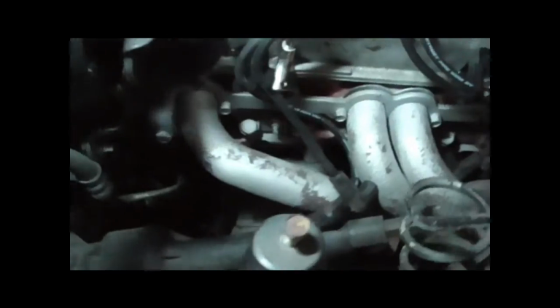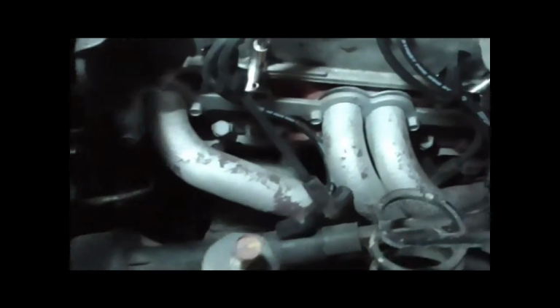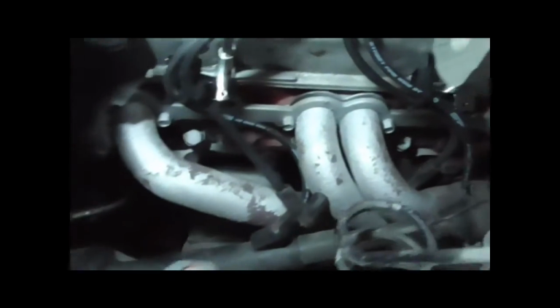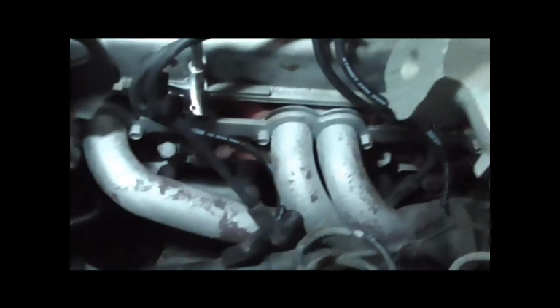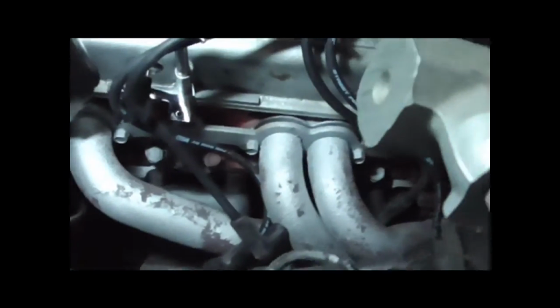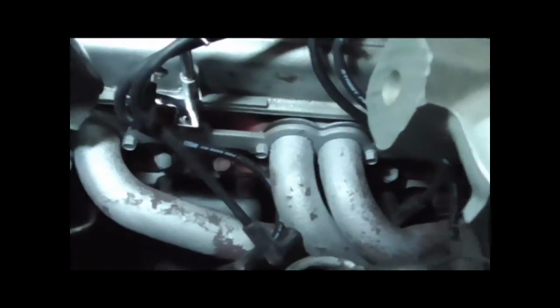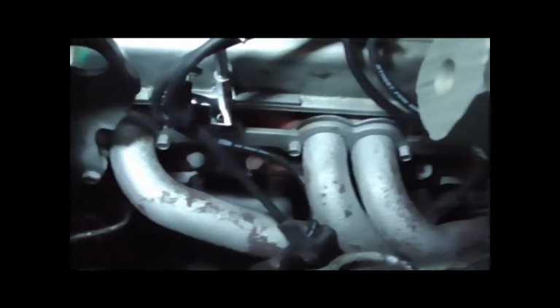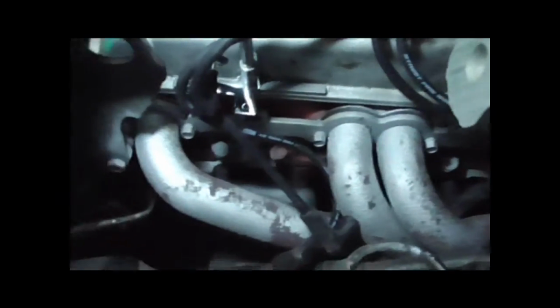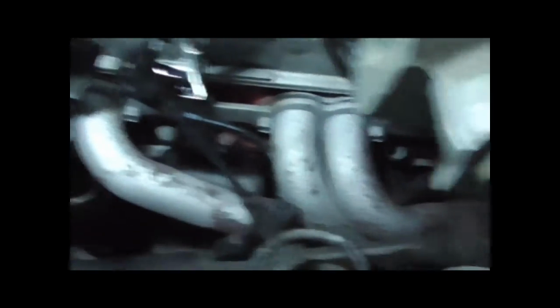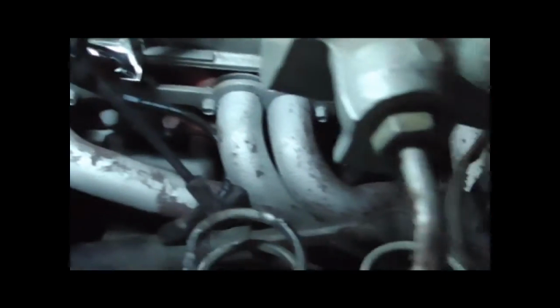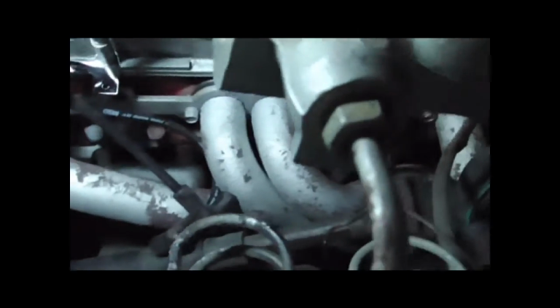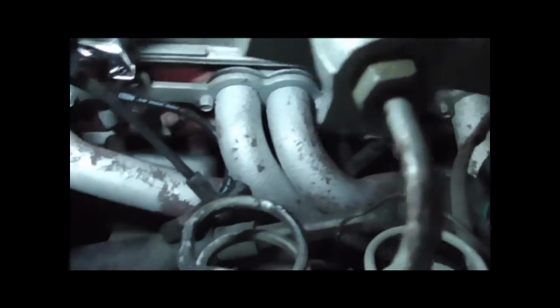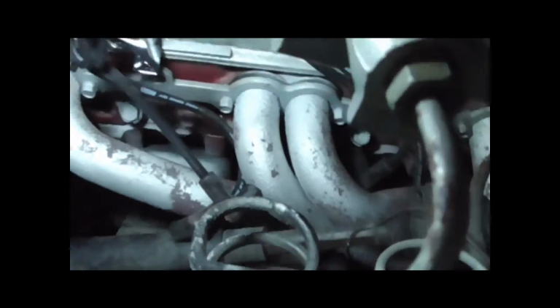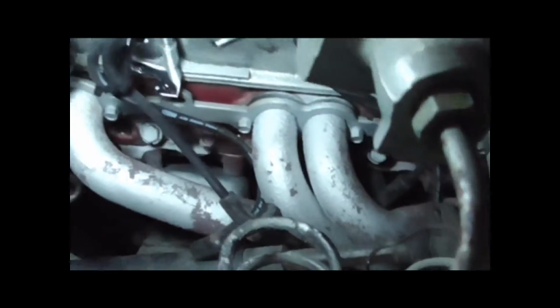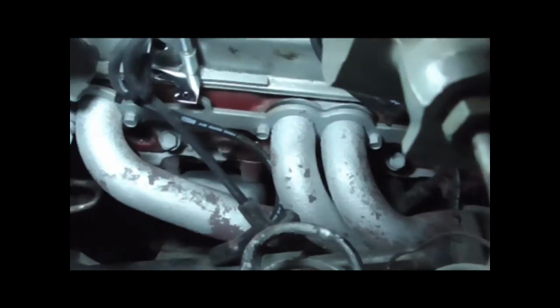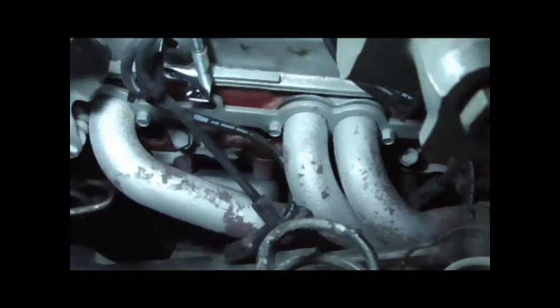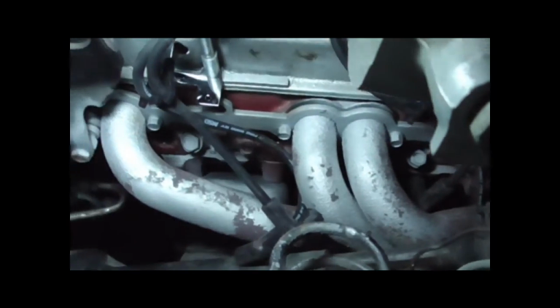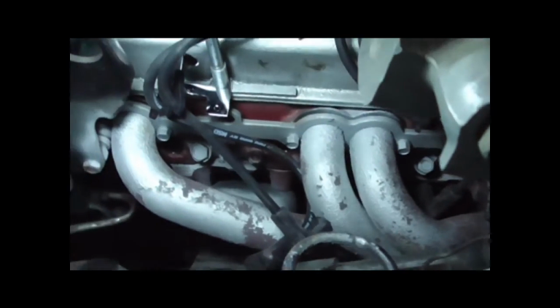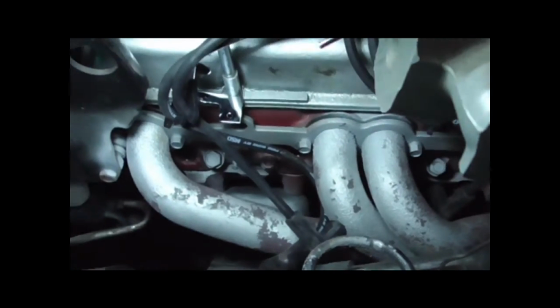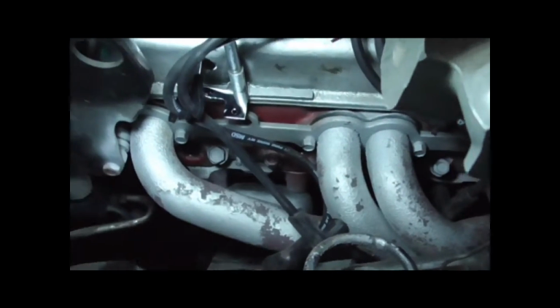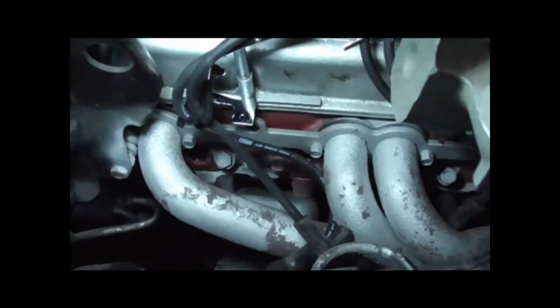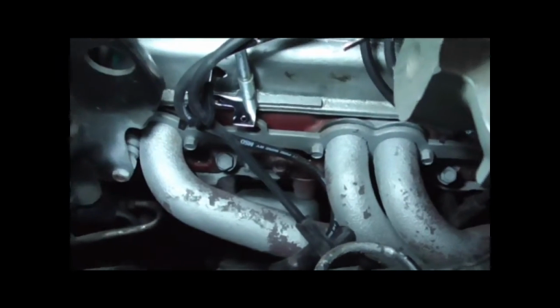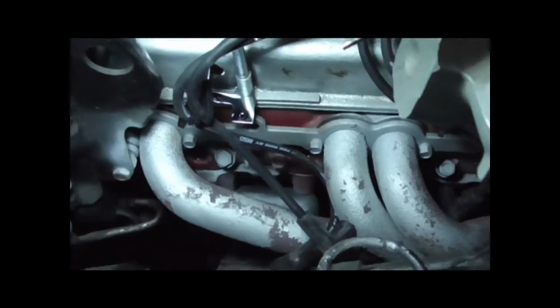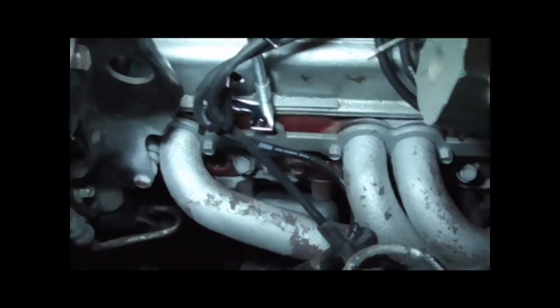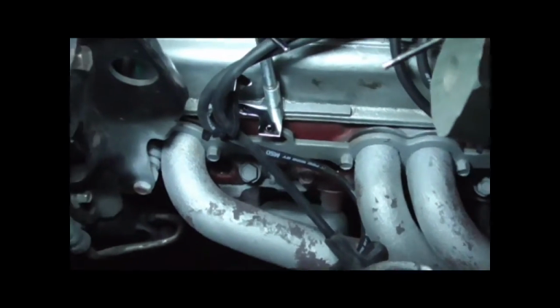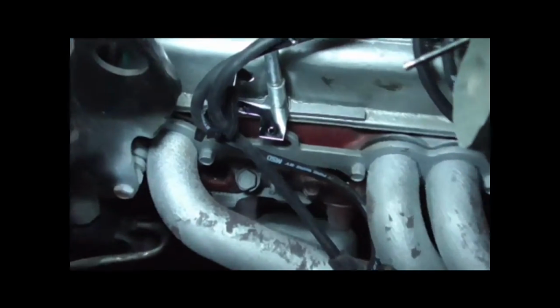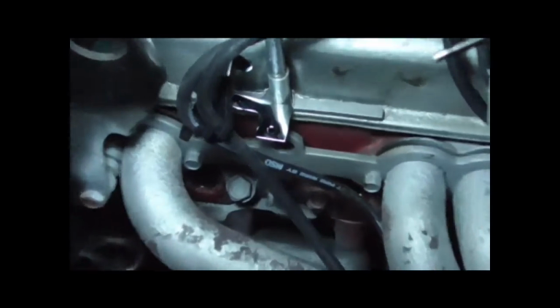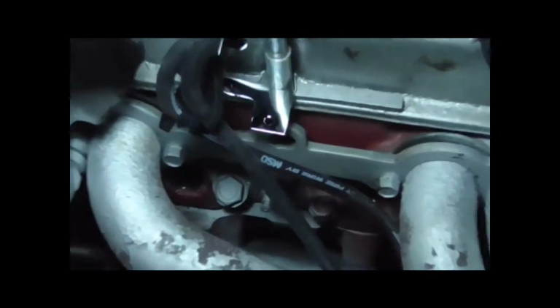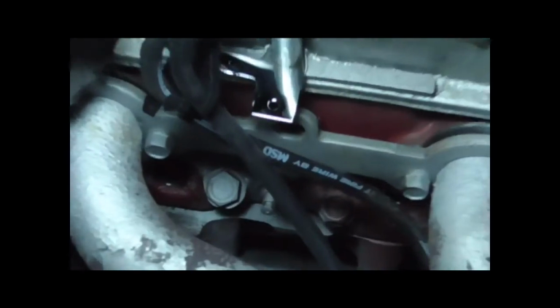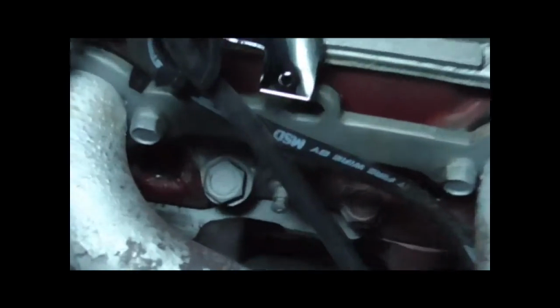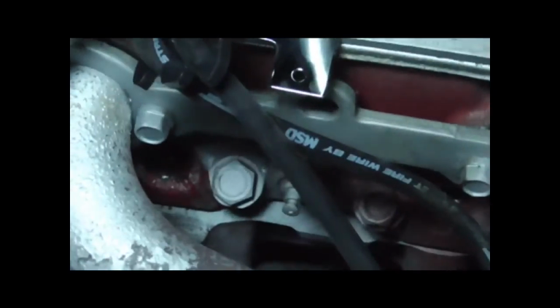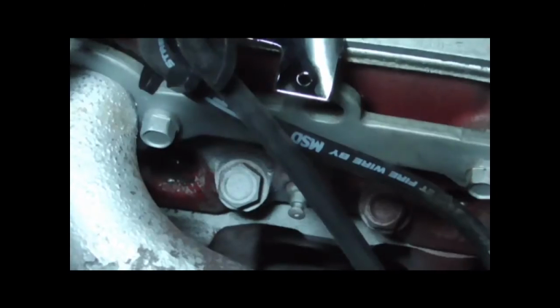You want to definitely remember to remove the piston stop out of the engine.